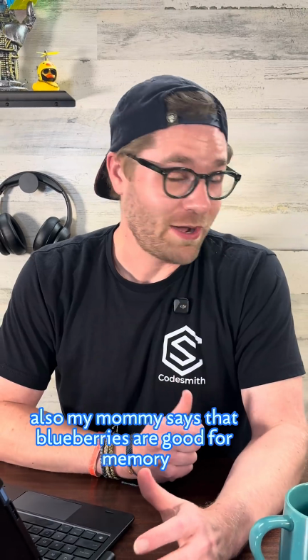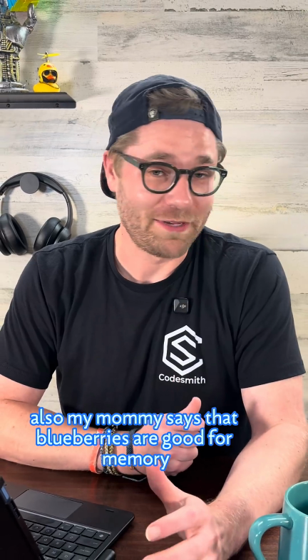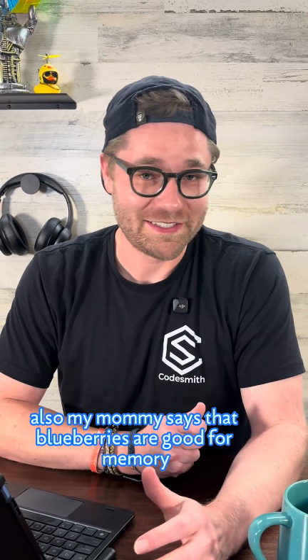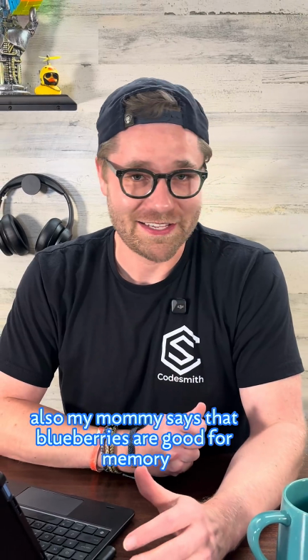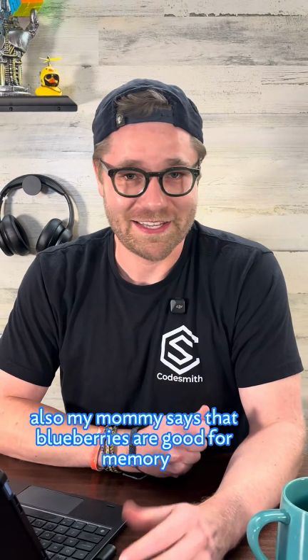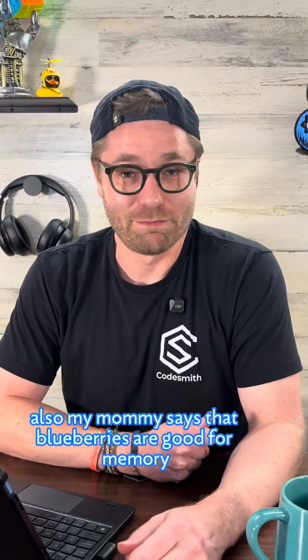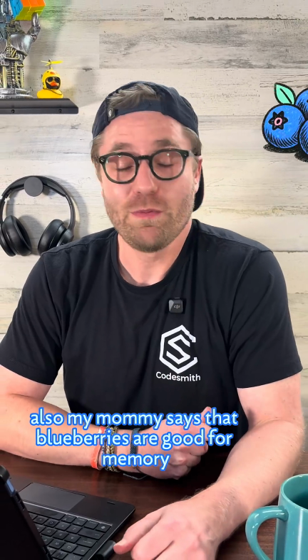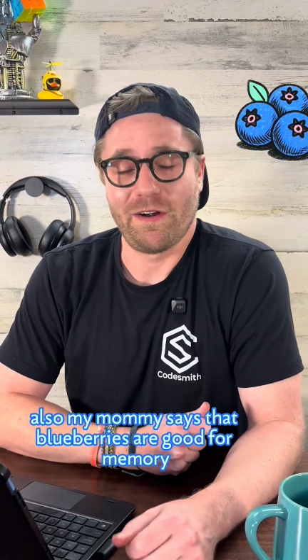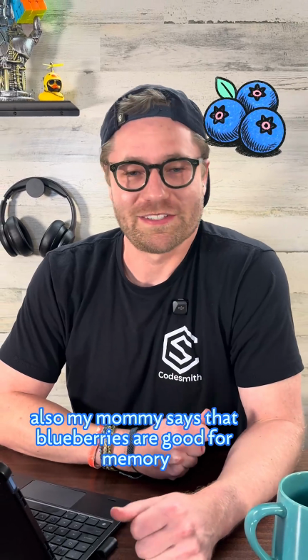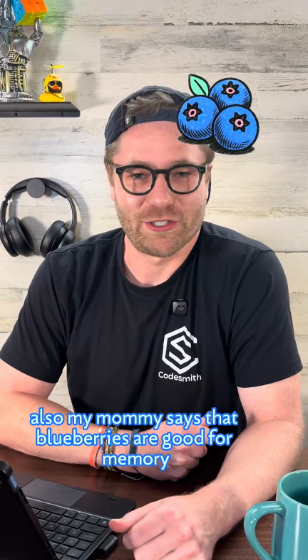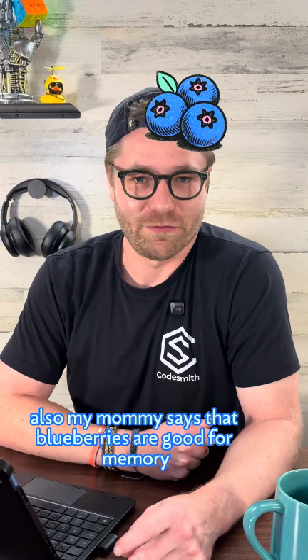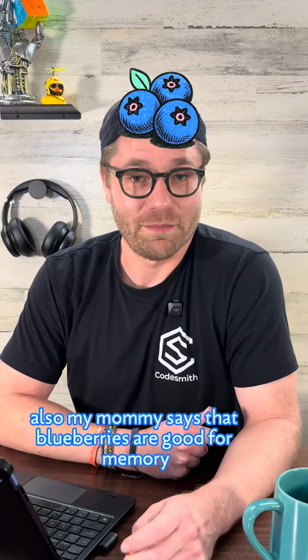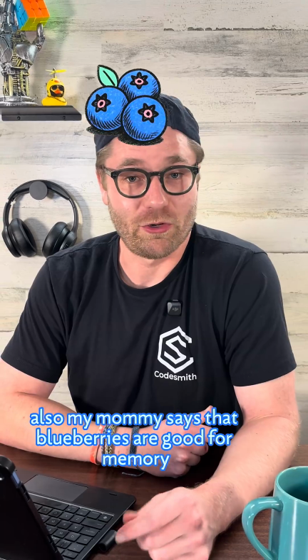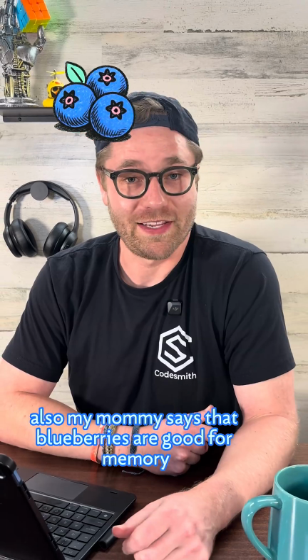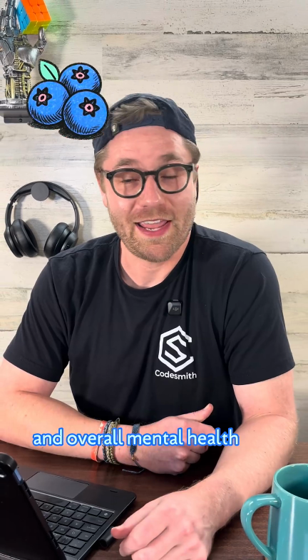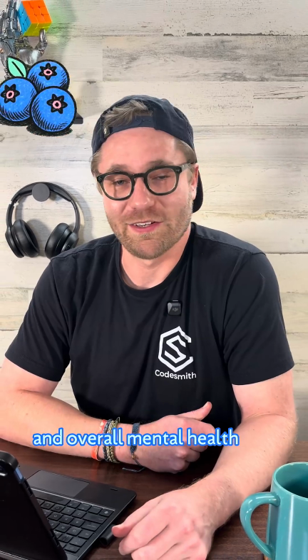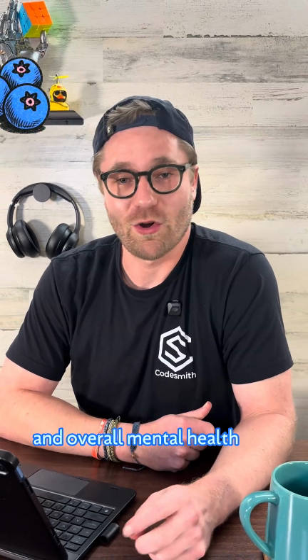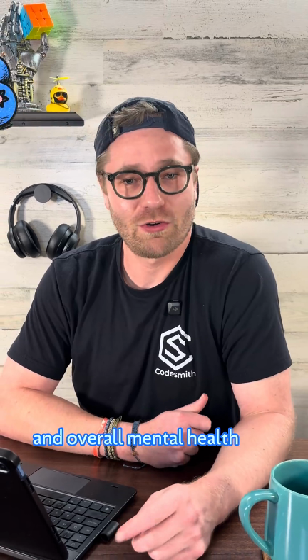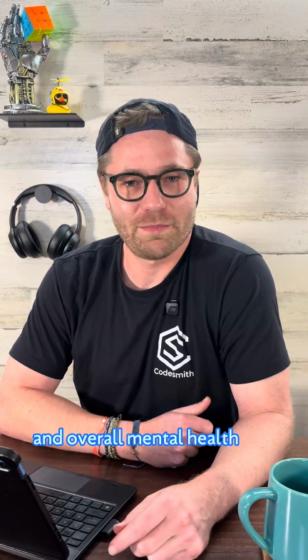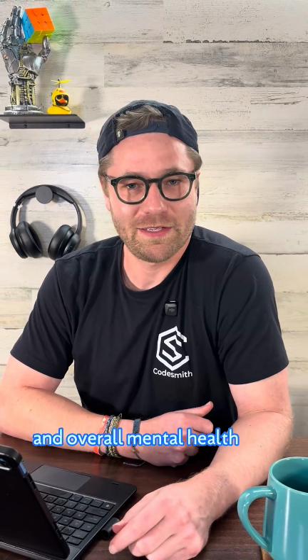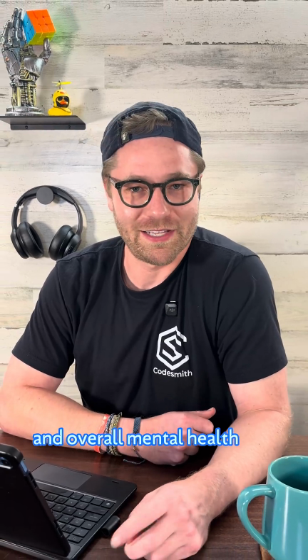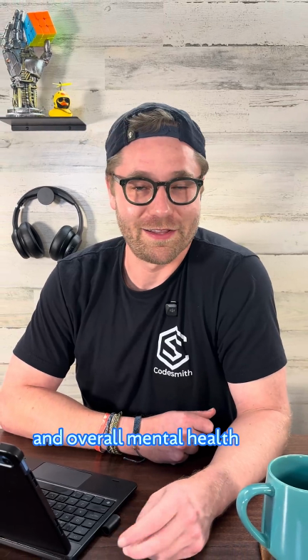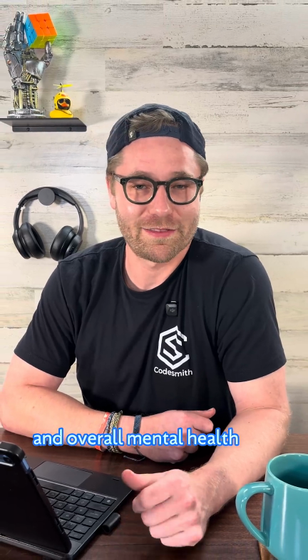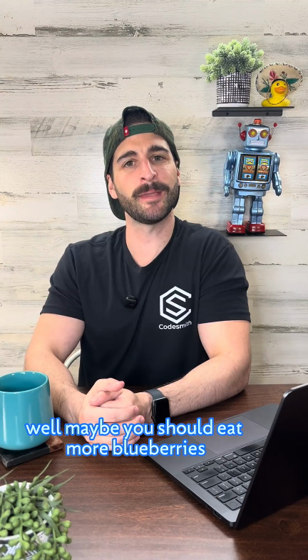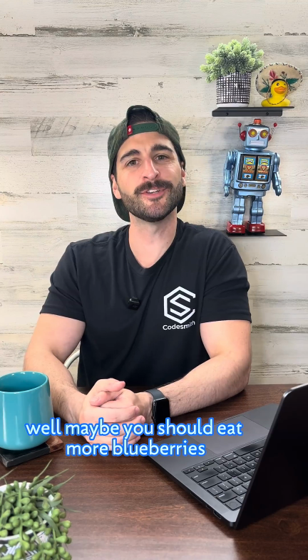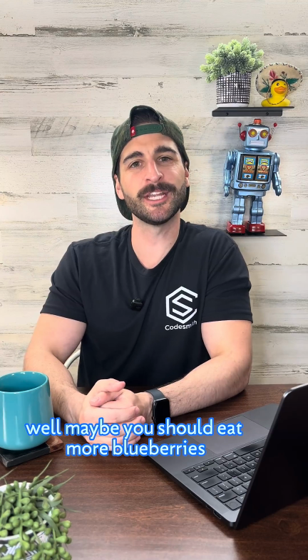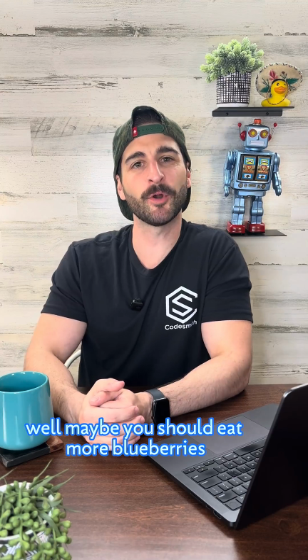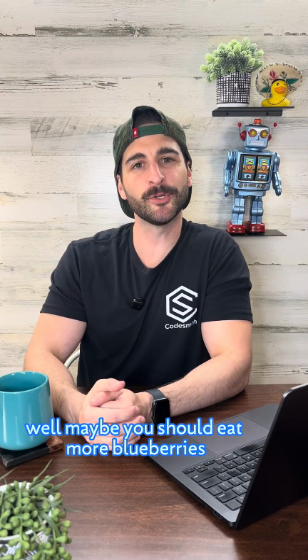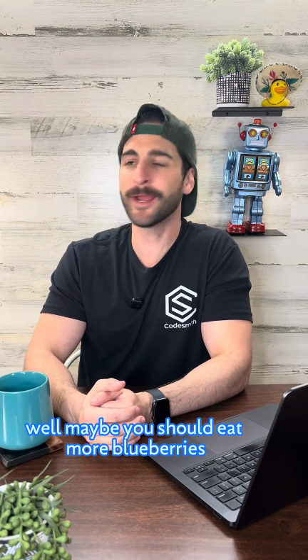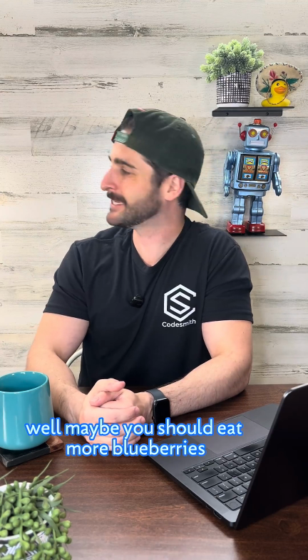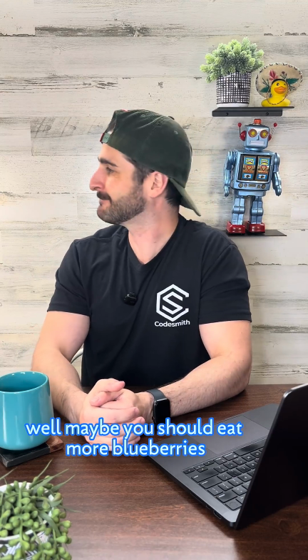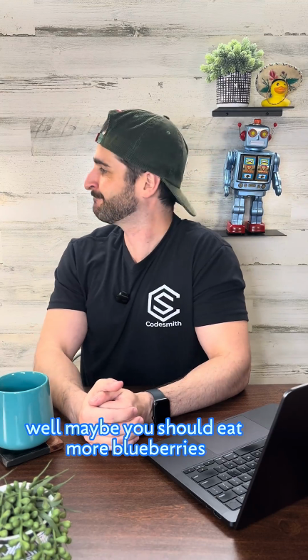My mommy says that blueberries are good for memory and overall mental health. Well, maybe you should eat more blueberries. Let's go.